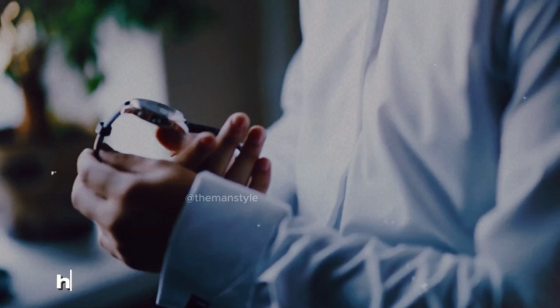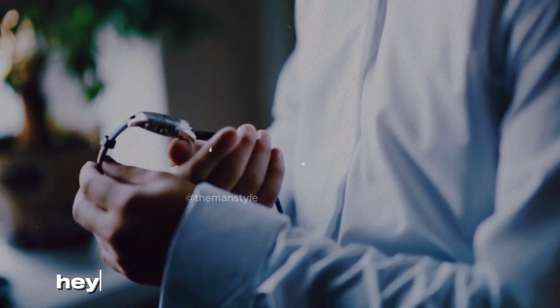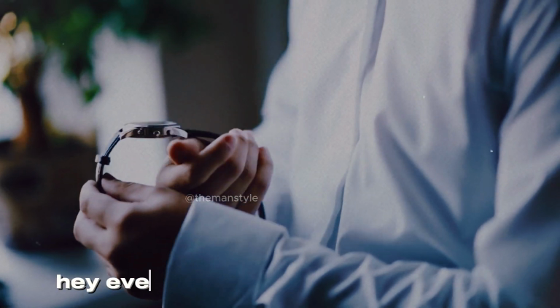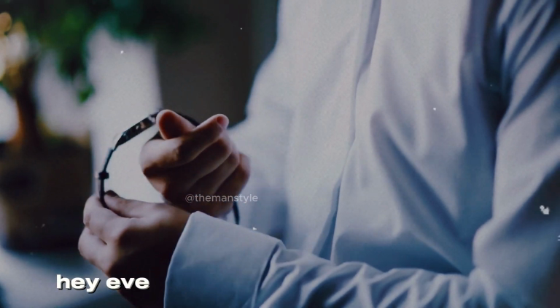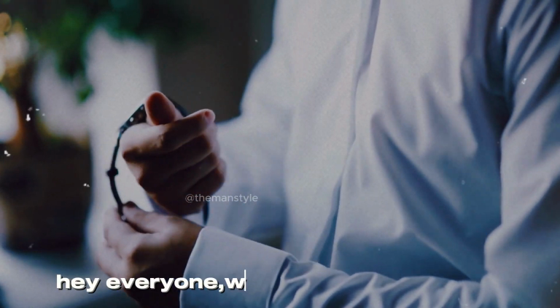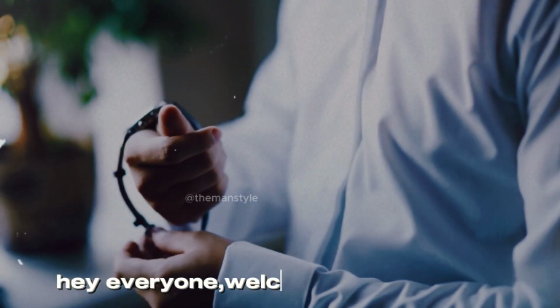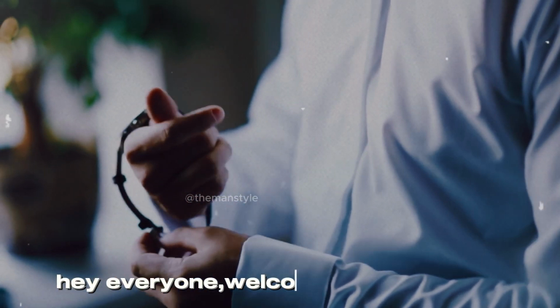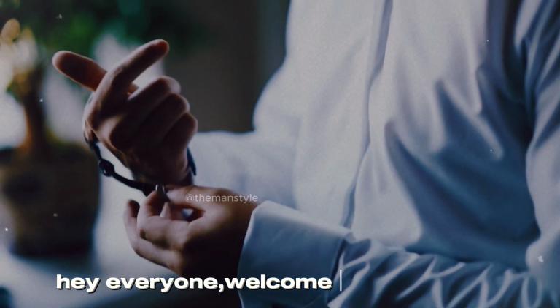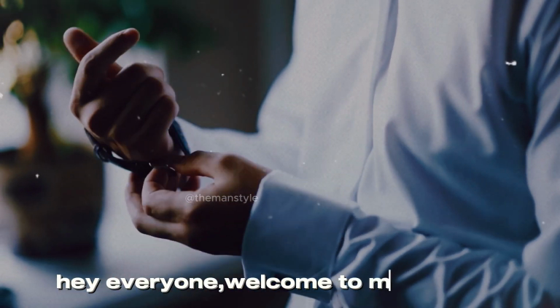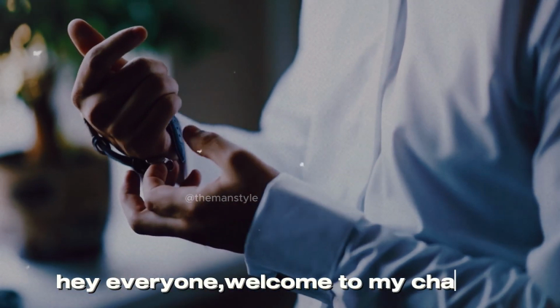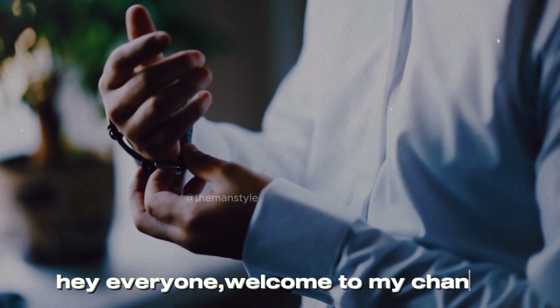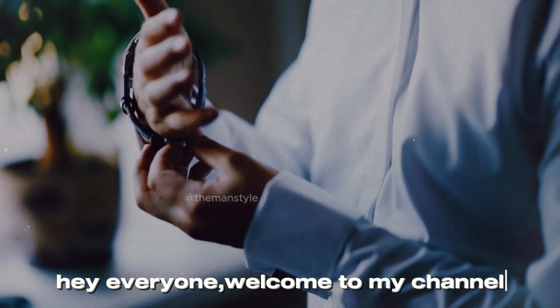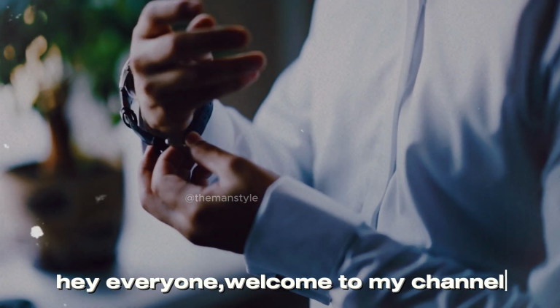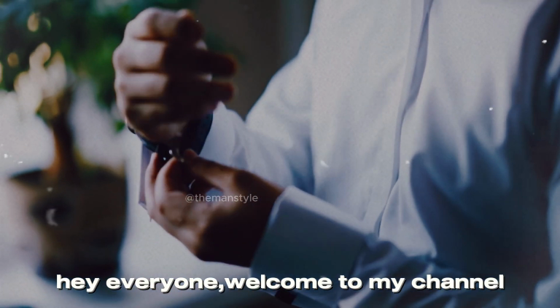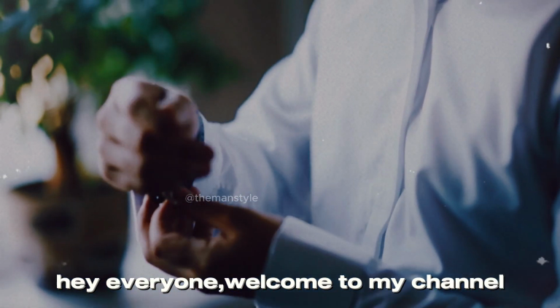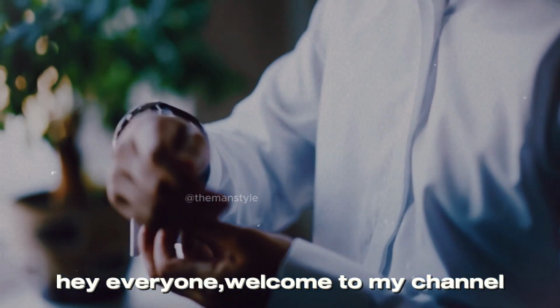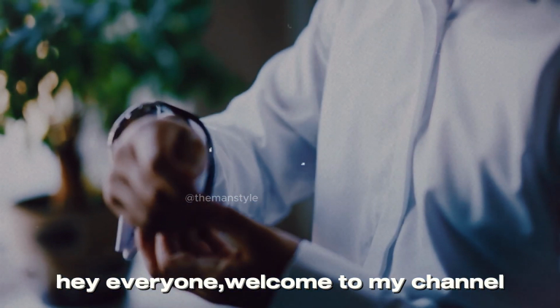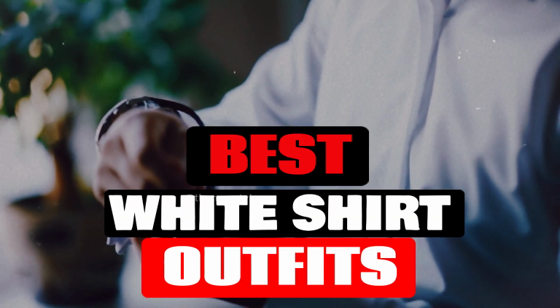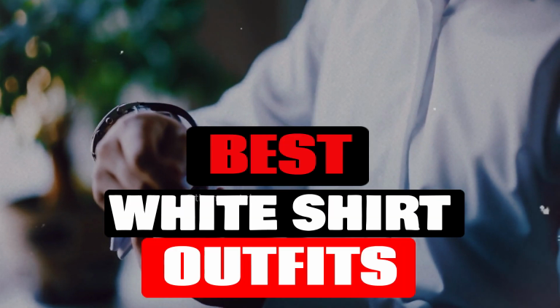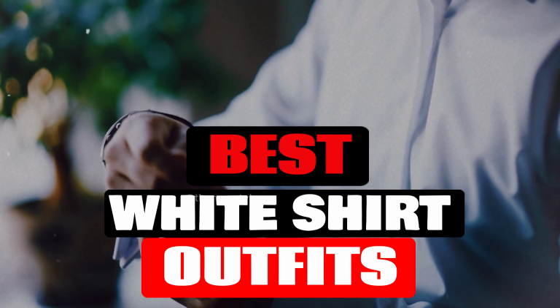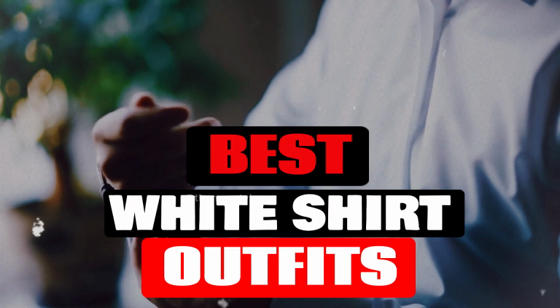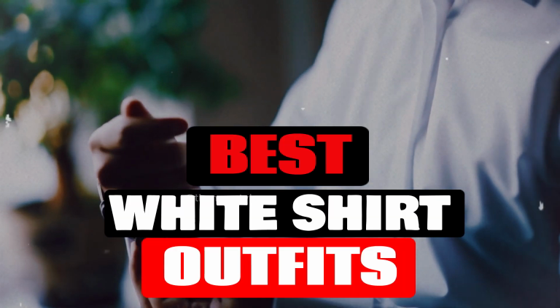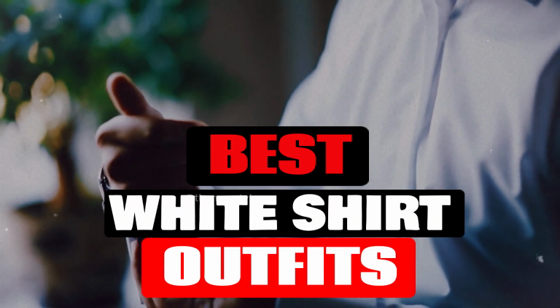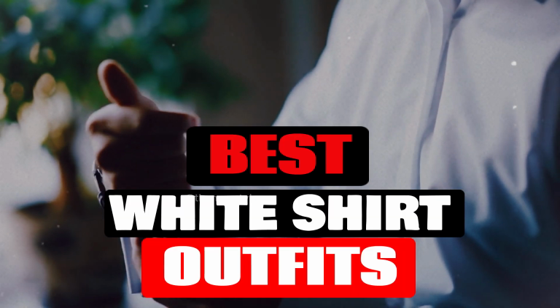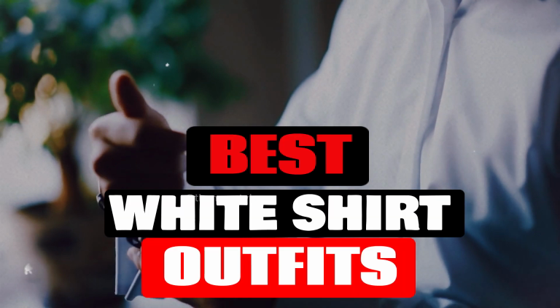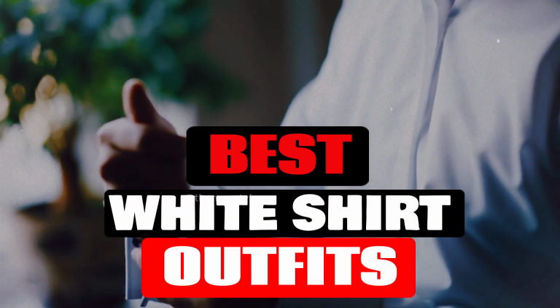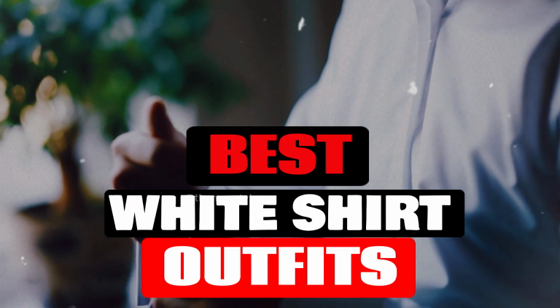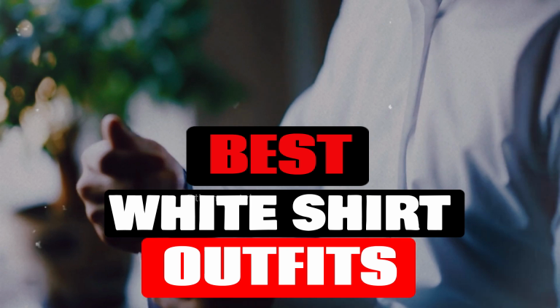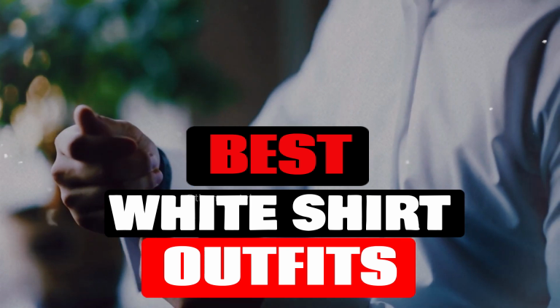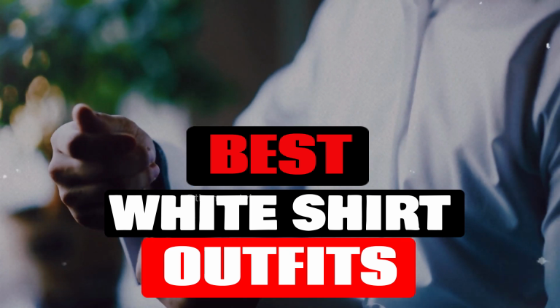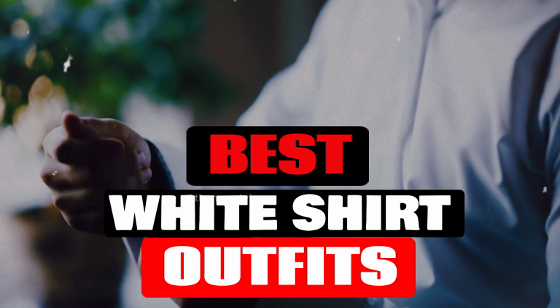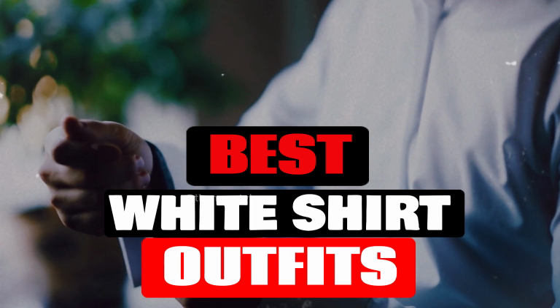Hello everyone, welcome back. In this video, I will show you the best white shirt outfits. Keep watching.